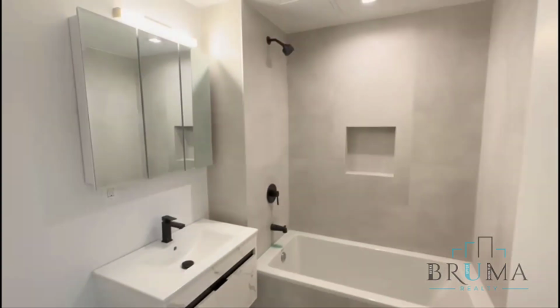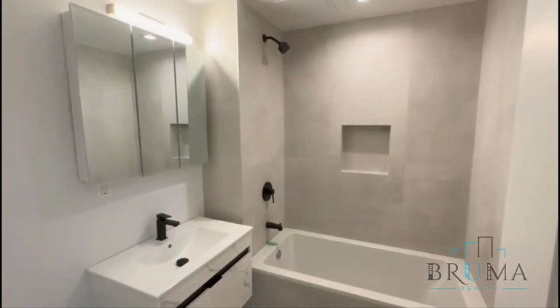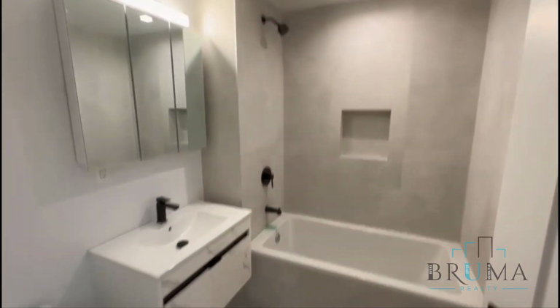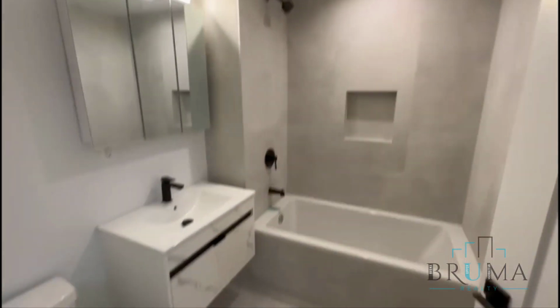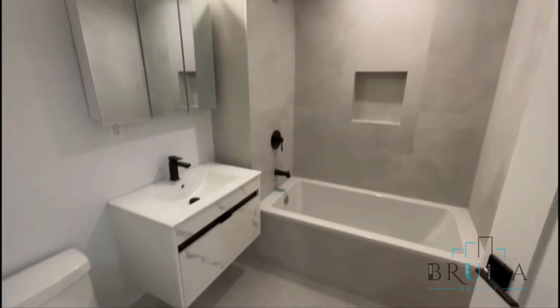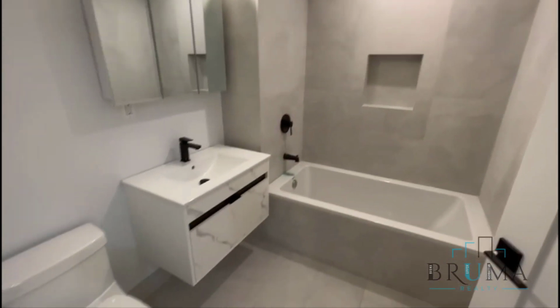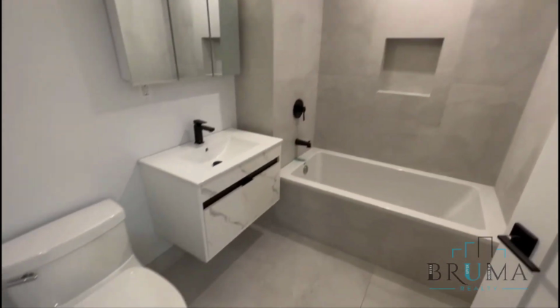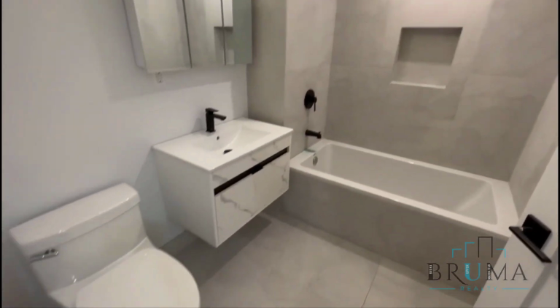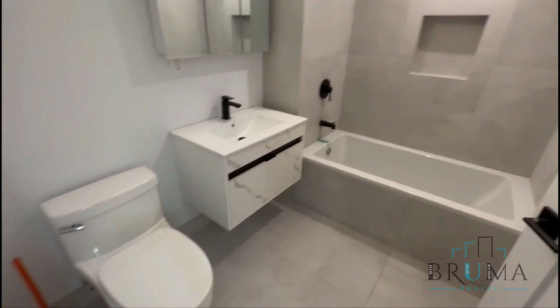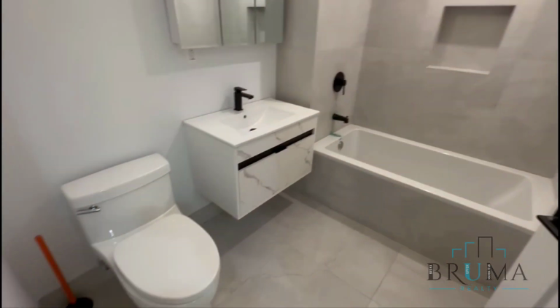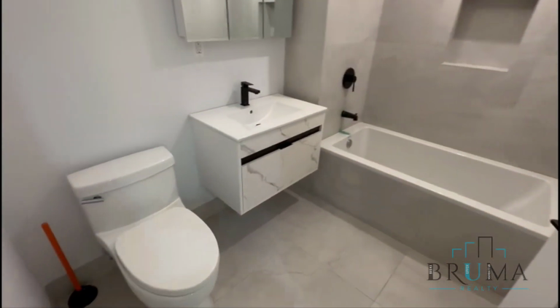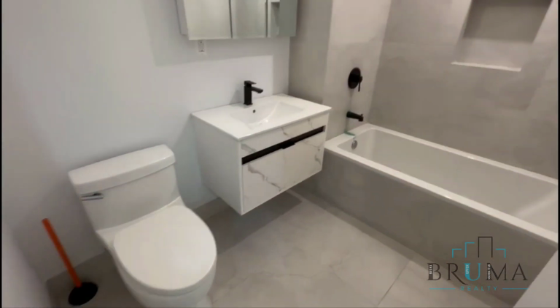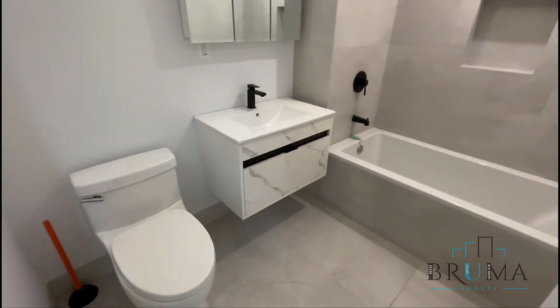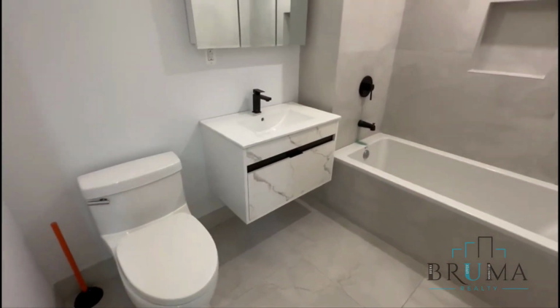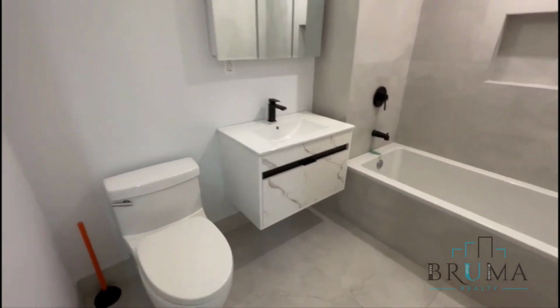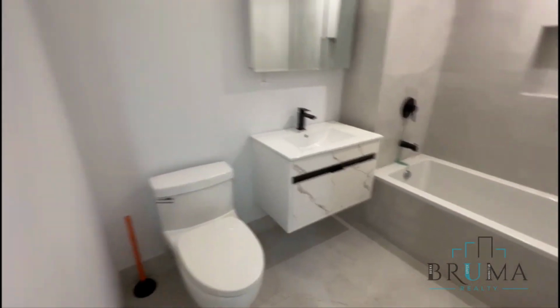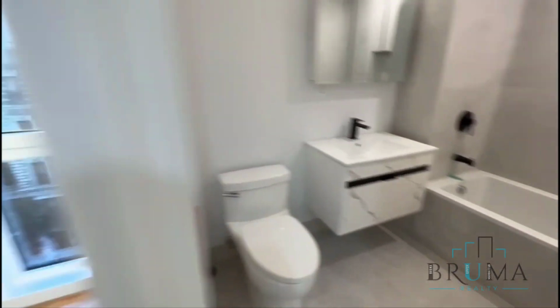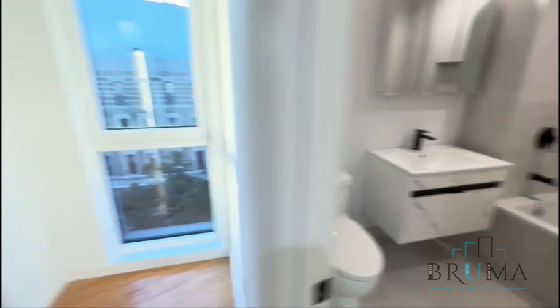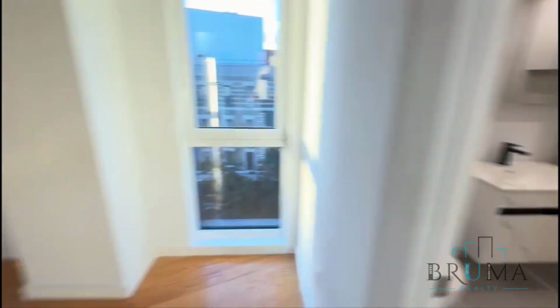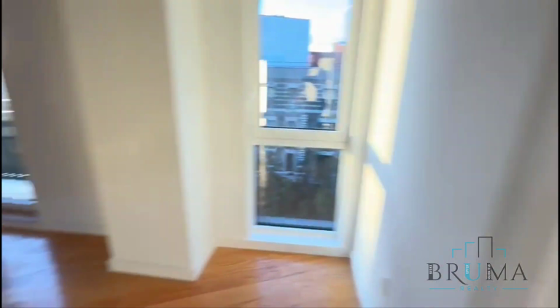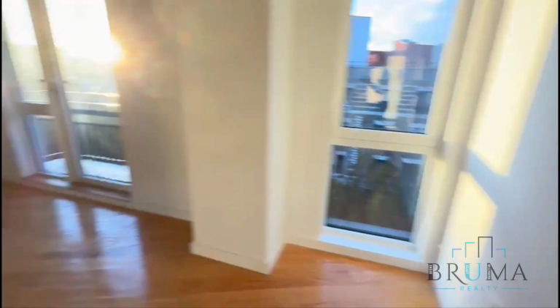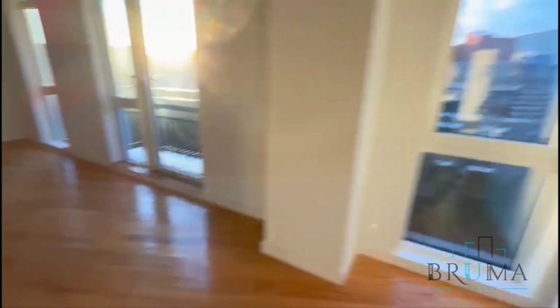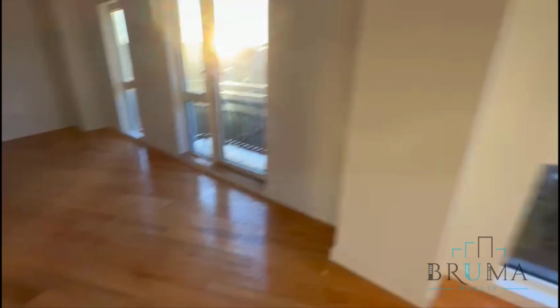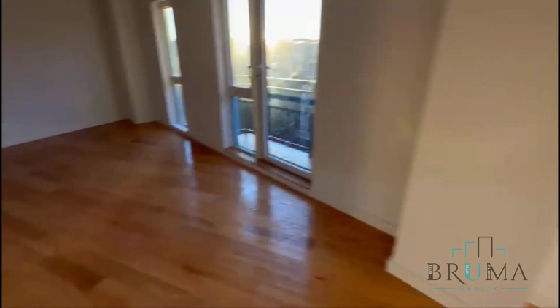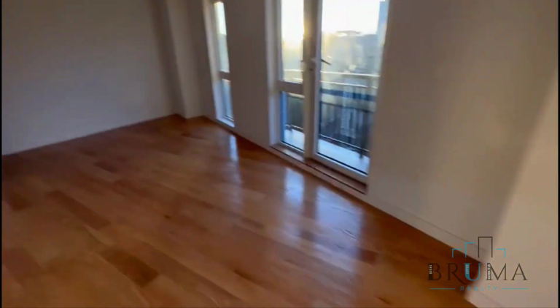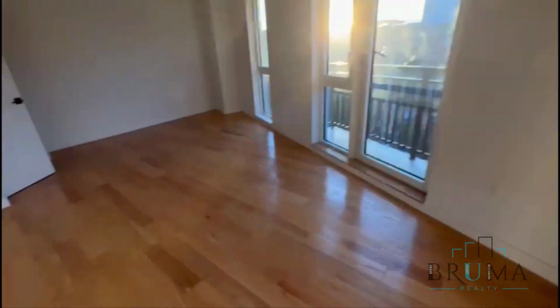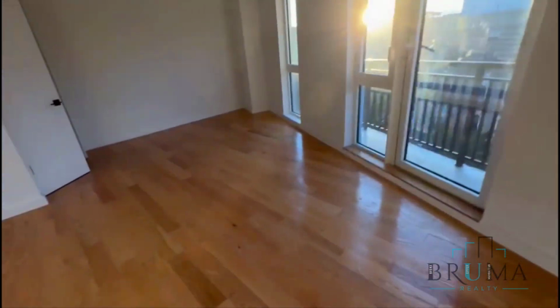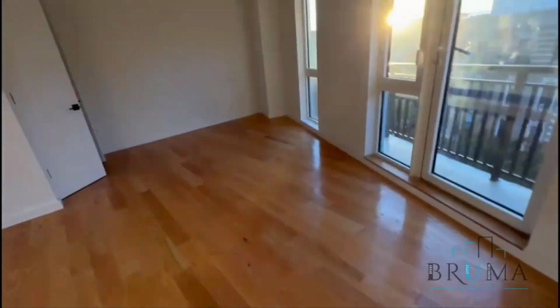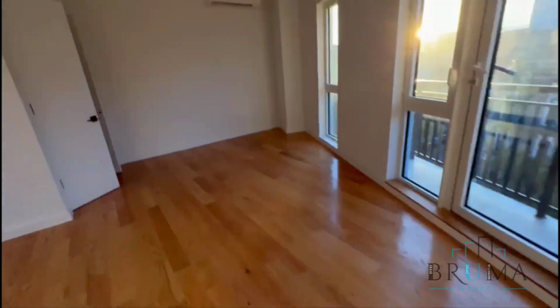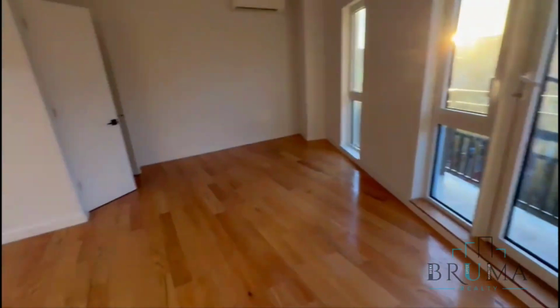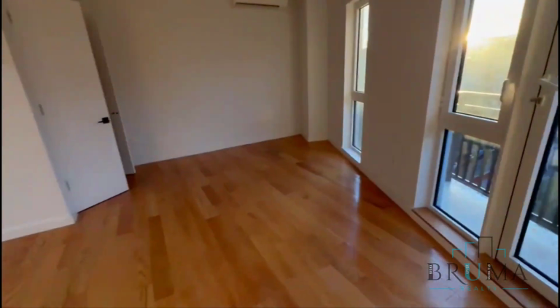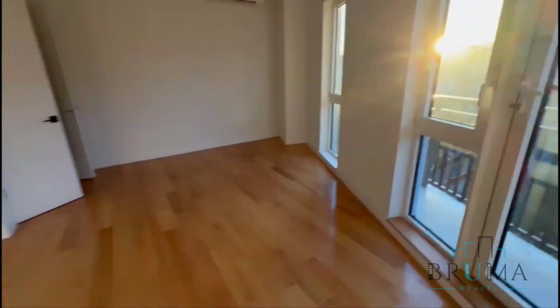Deep soaking tub, floating vanity. You also have a balcony.